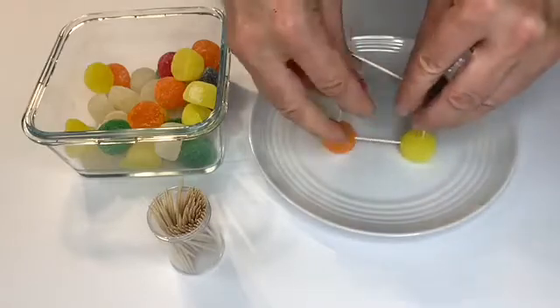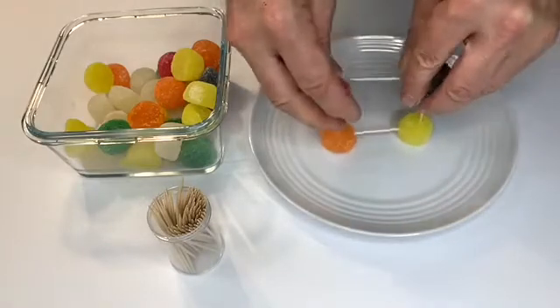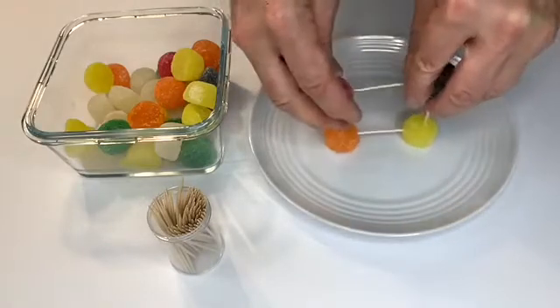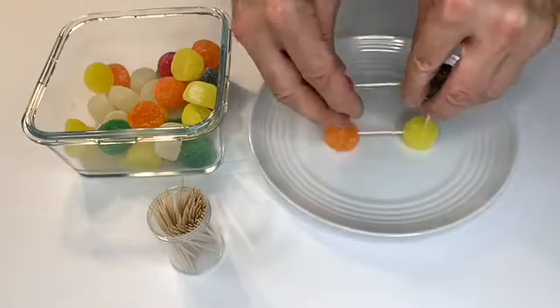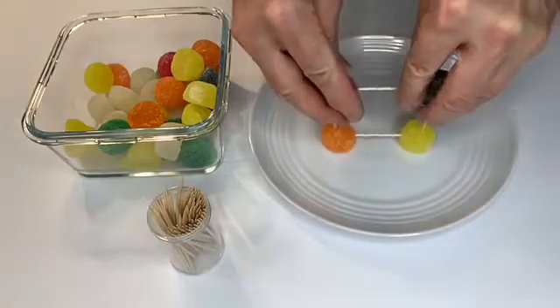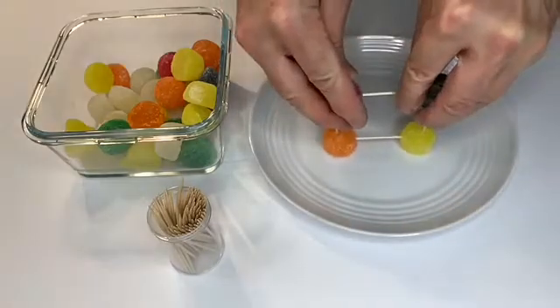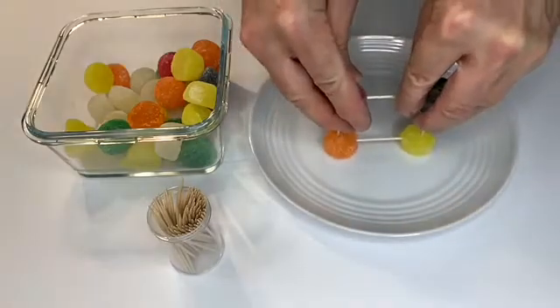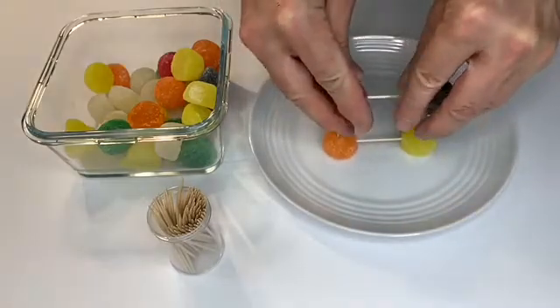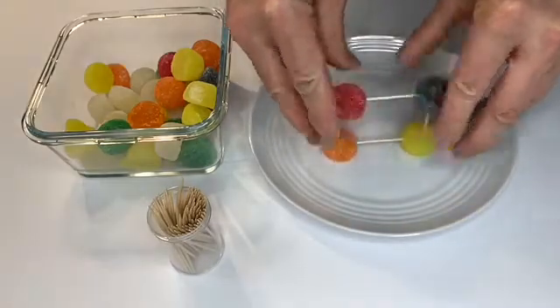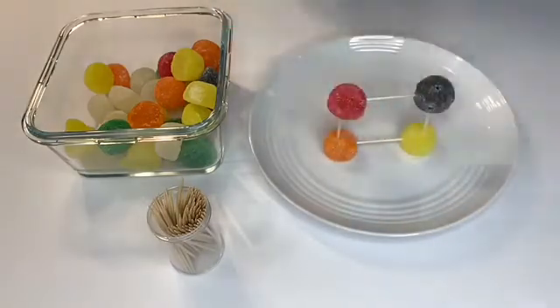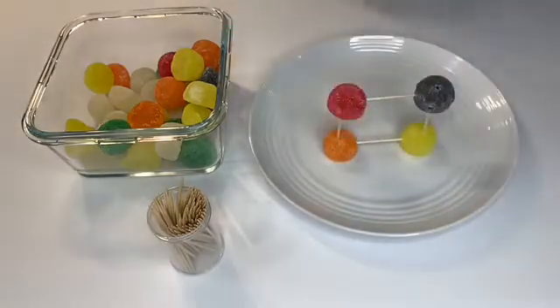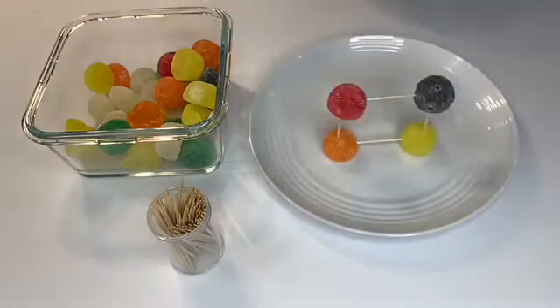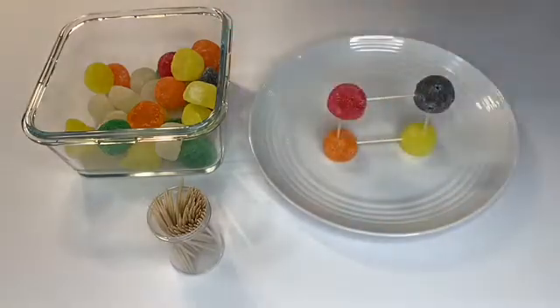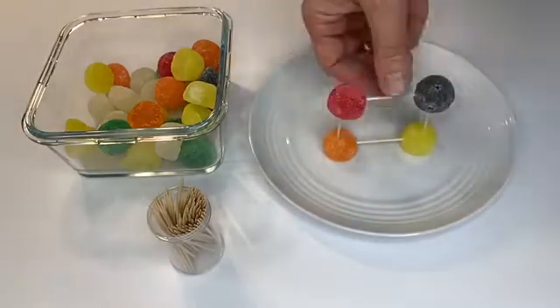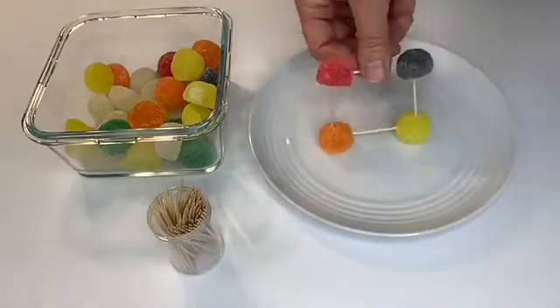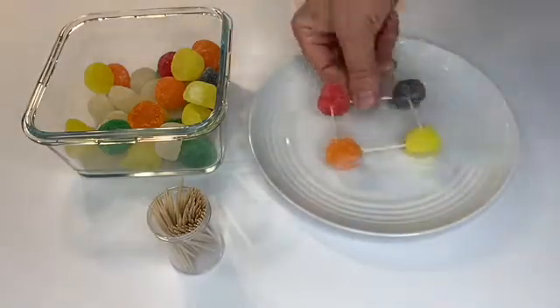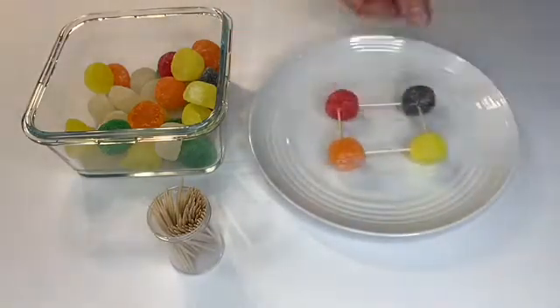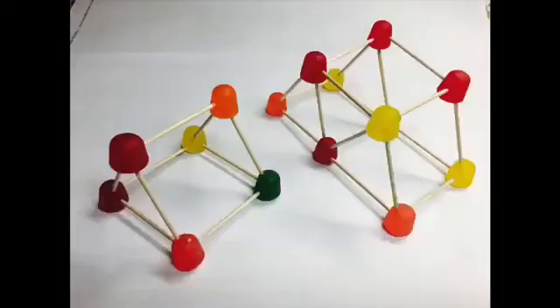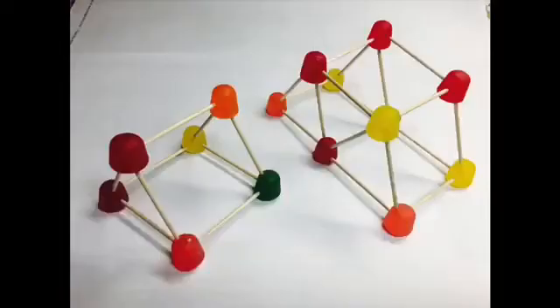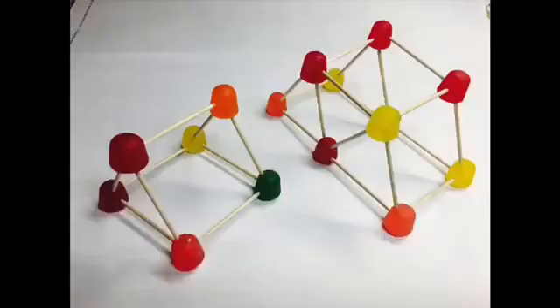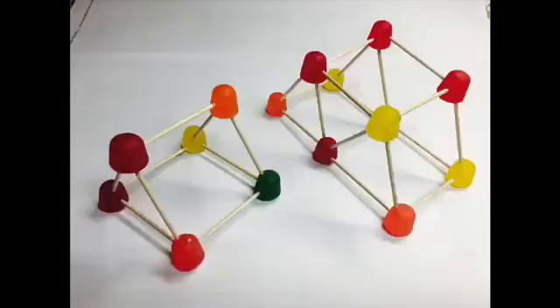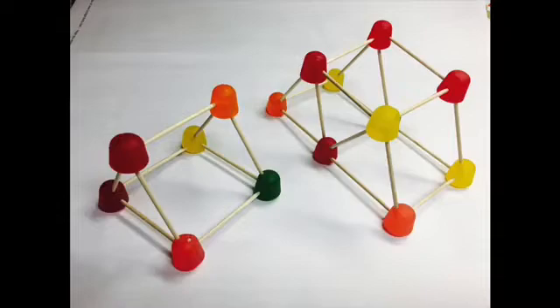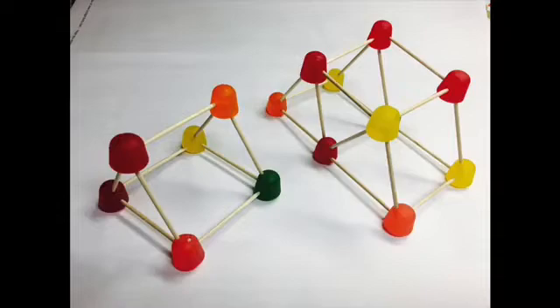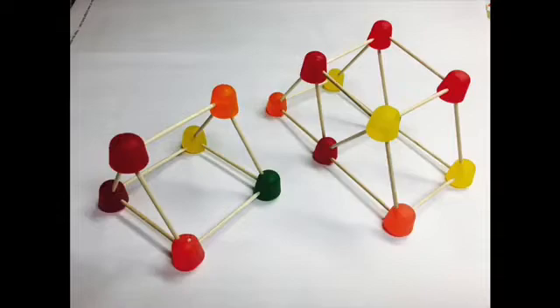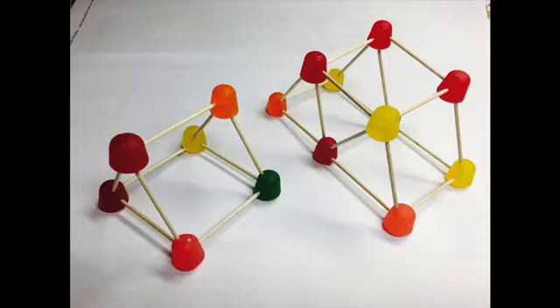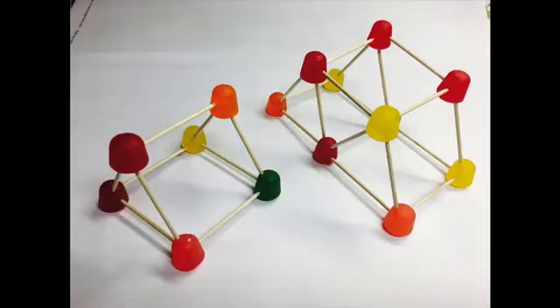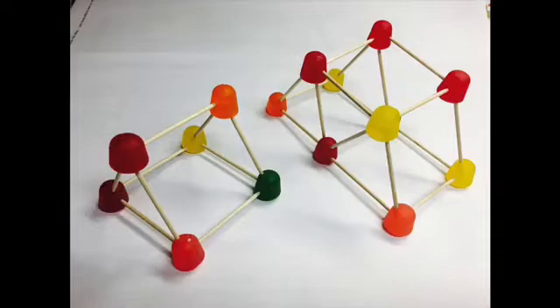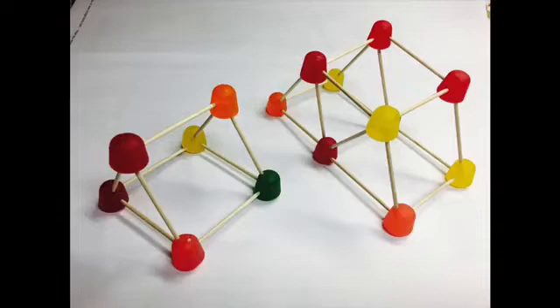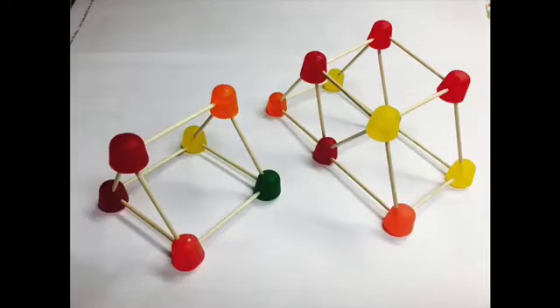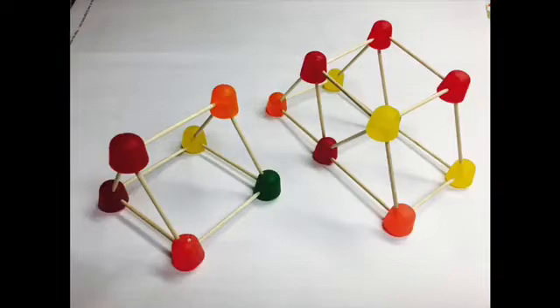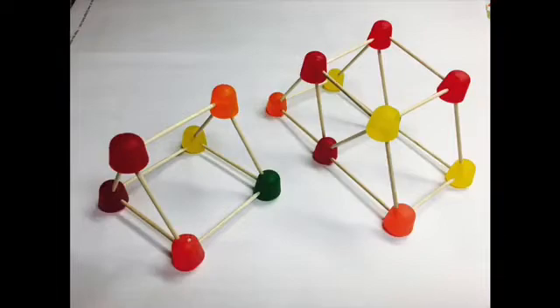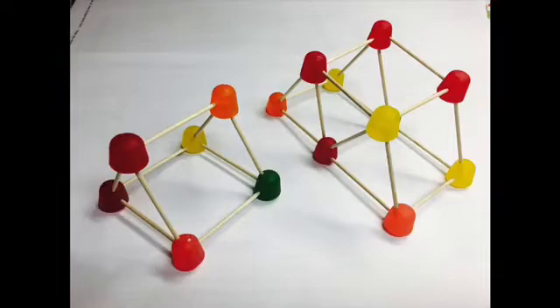Even hexagons have hidden triangles within their shape that add stability. Here are some other shapes you can try.